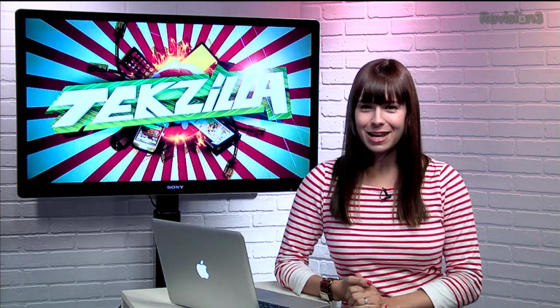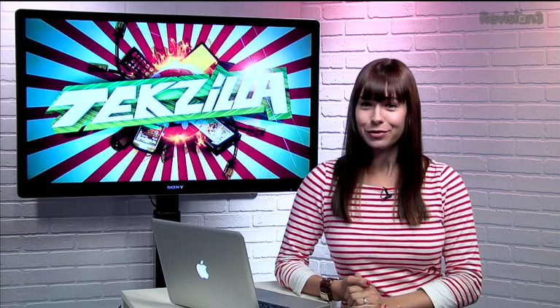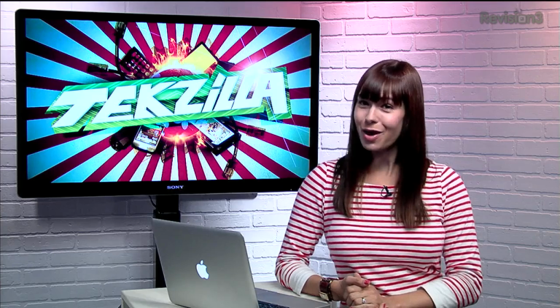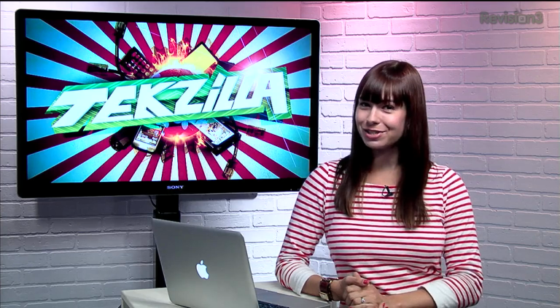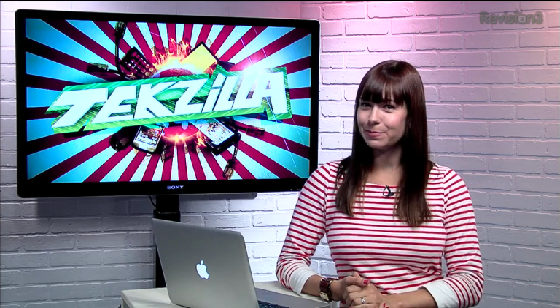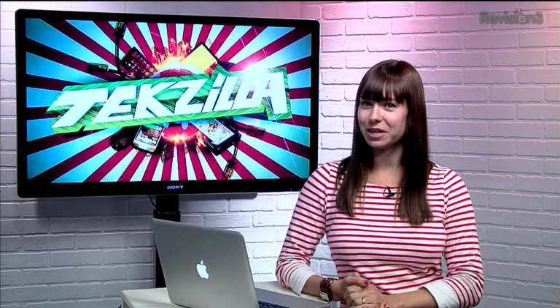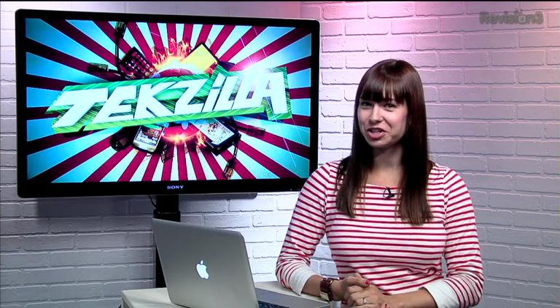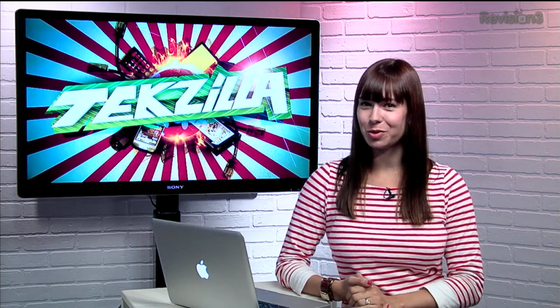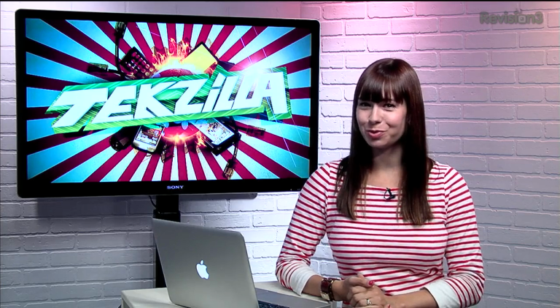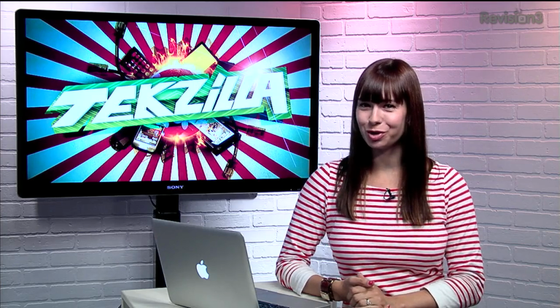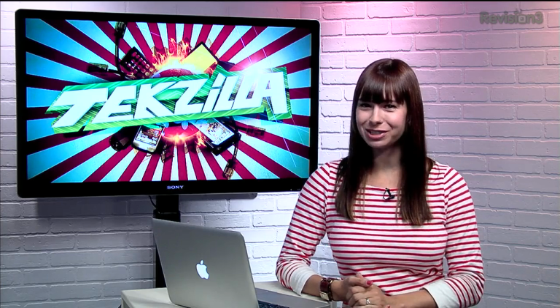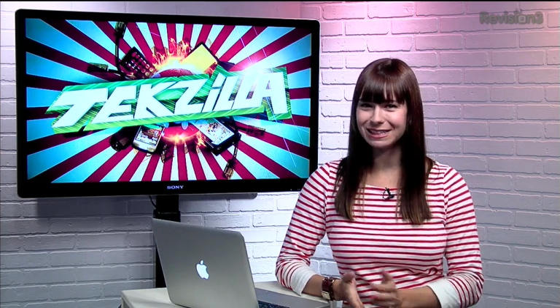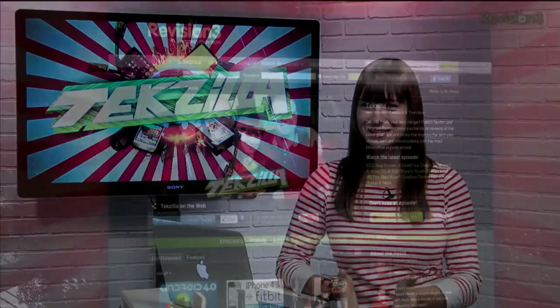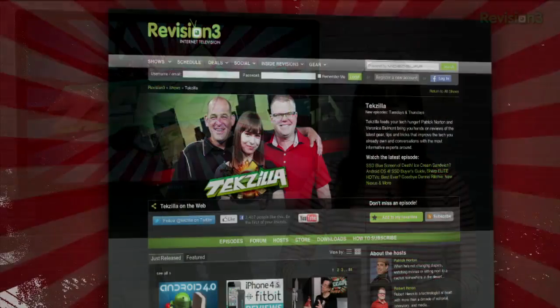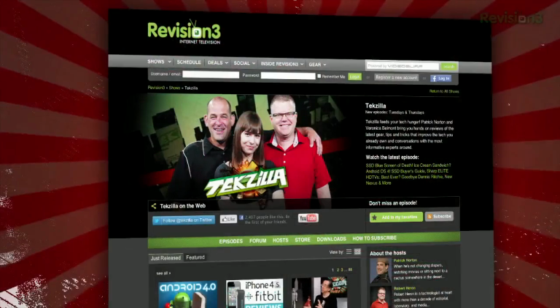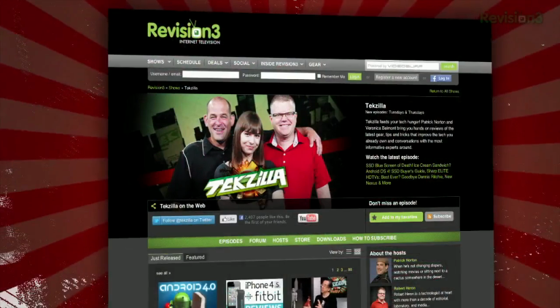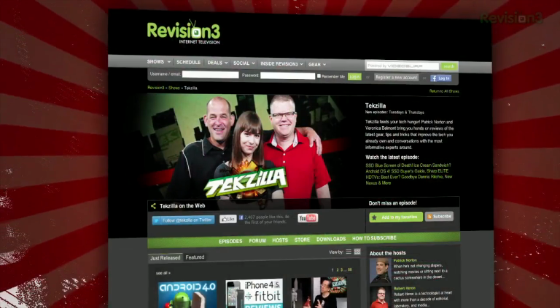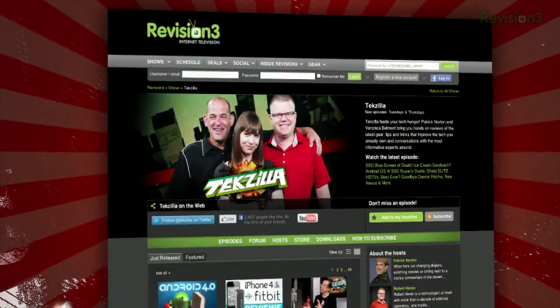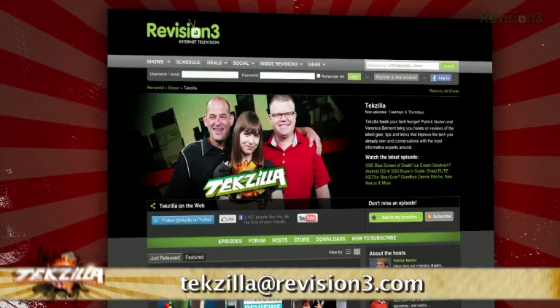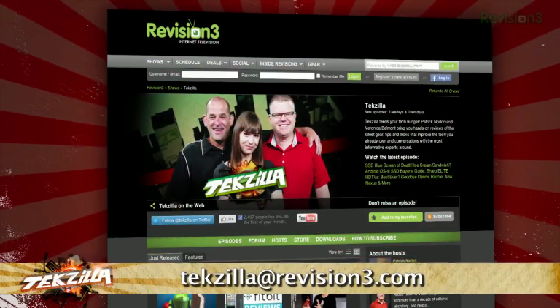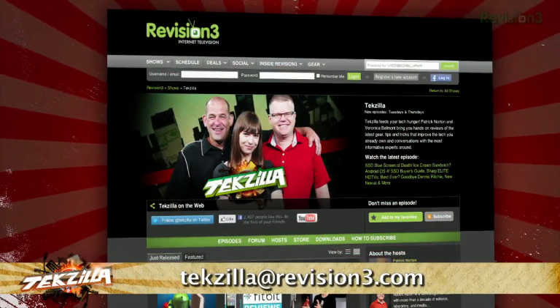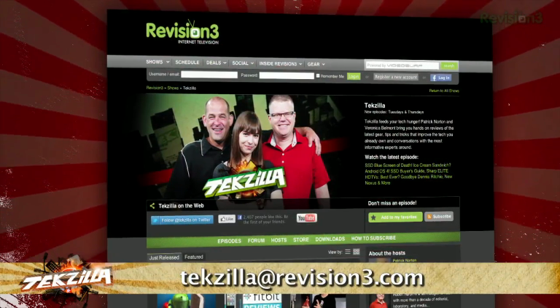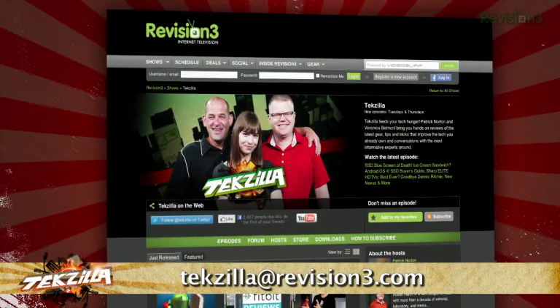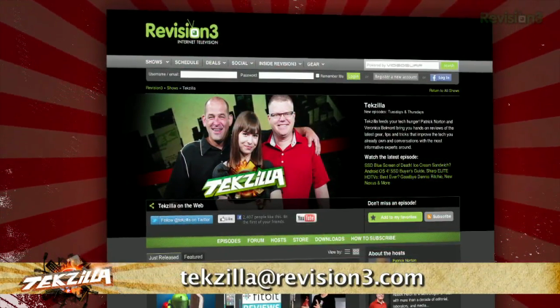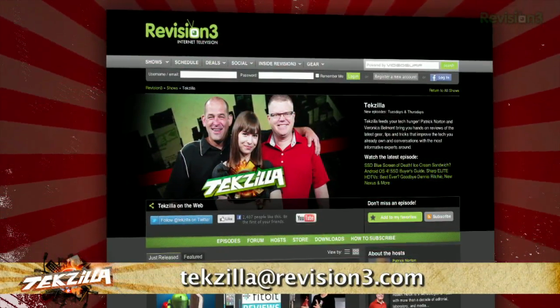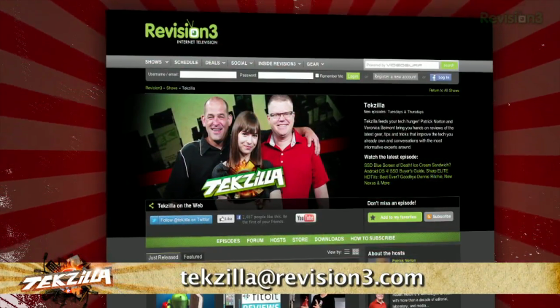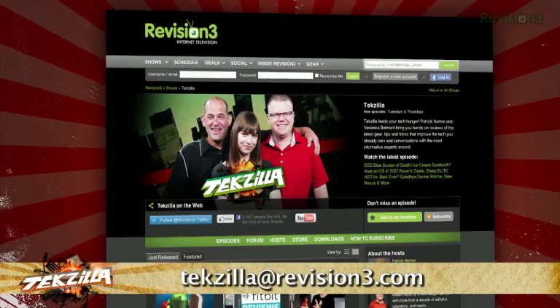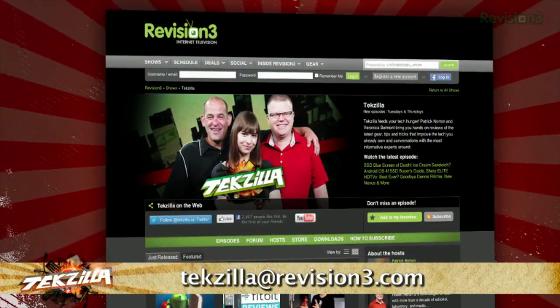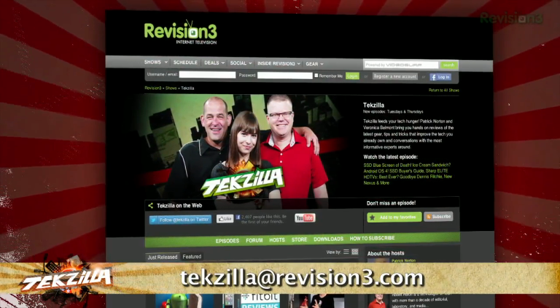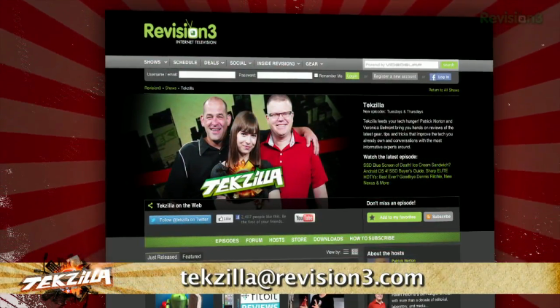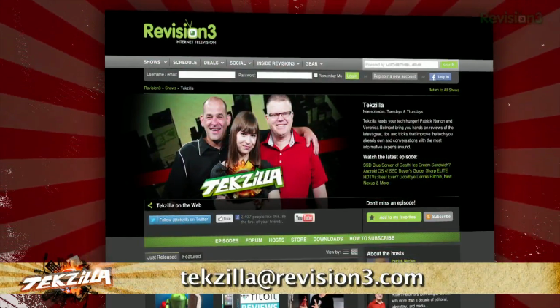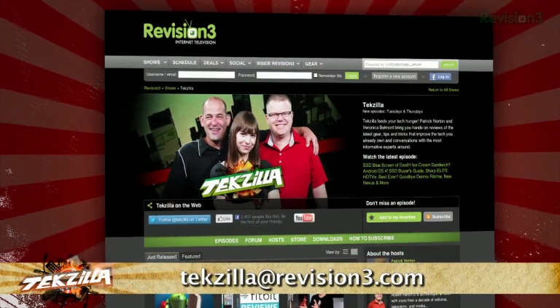Now if you have a tip you'd like to share with the world, let us know. Email us at tekzilla at revision3.com.